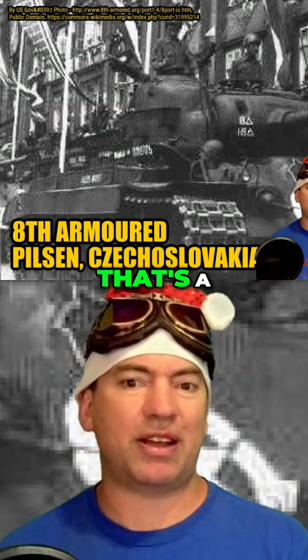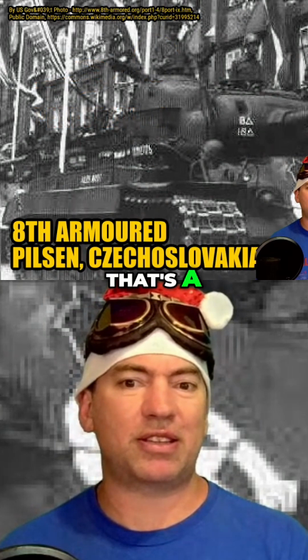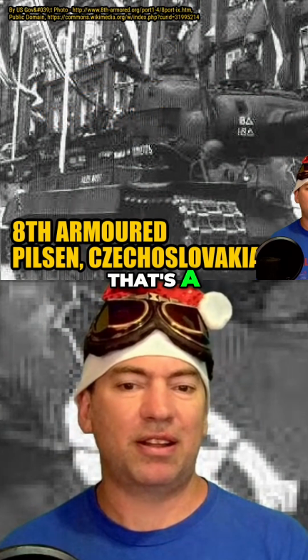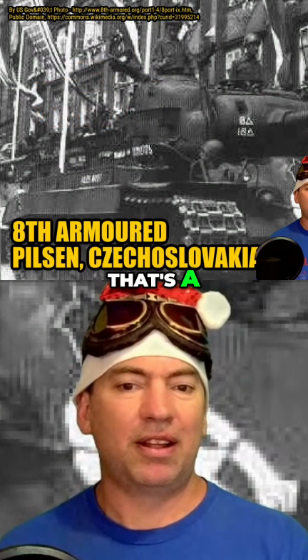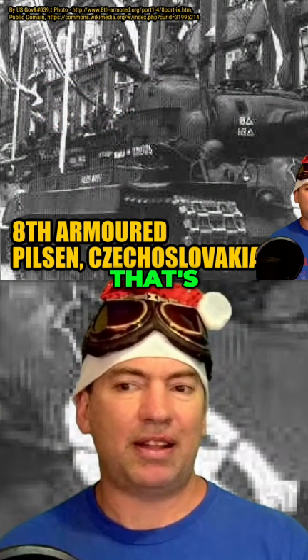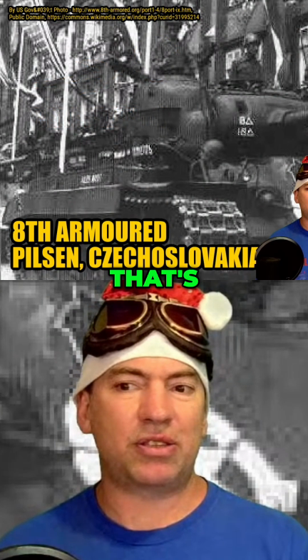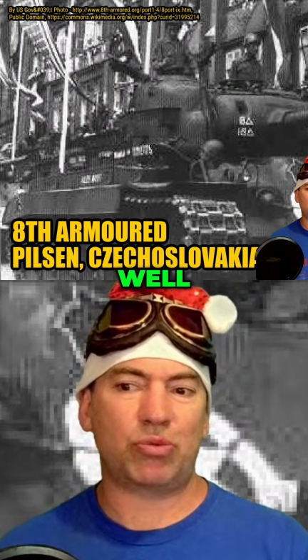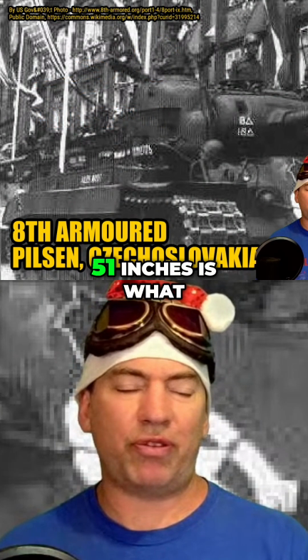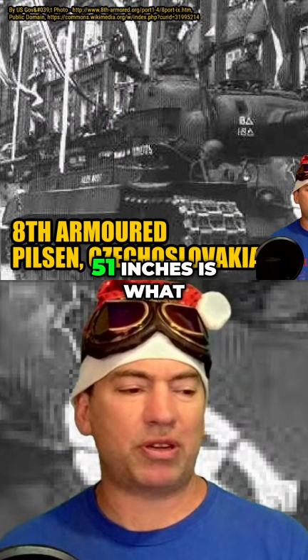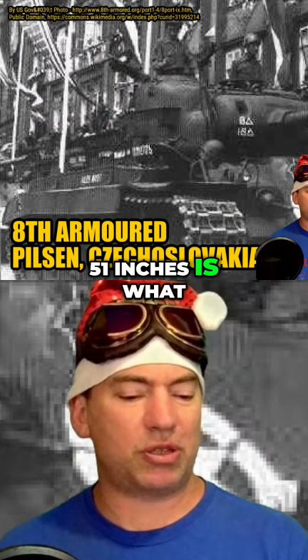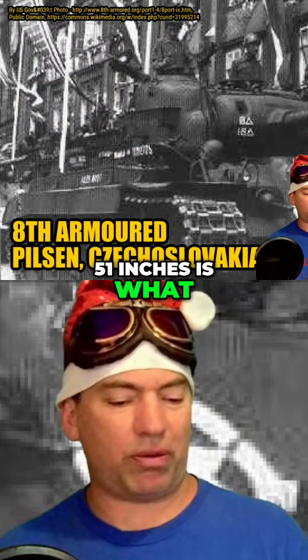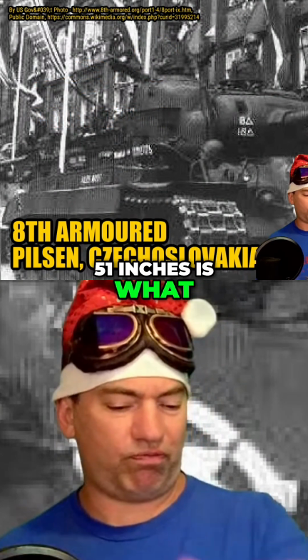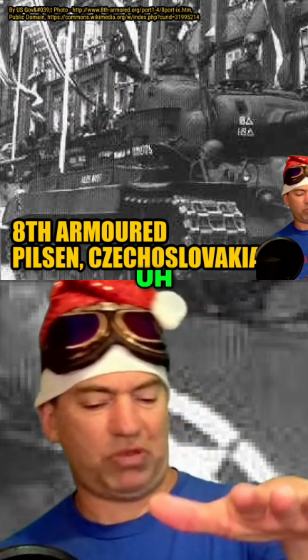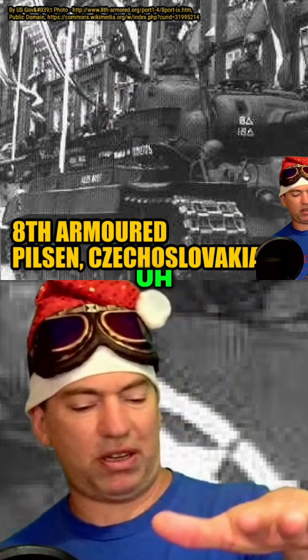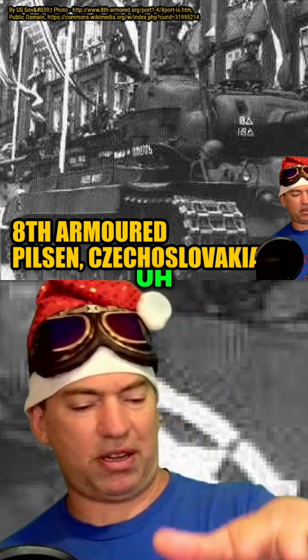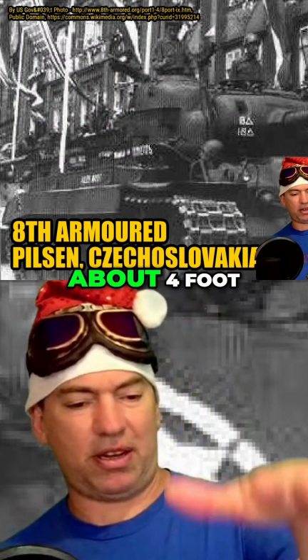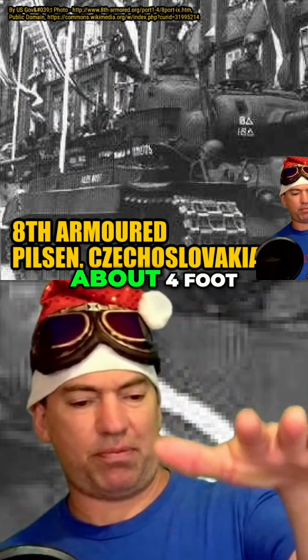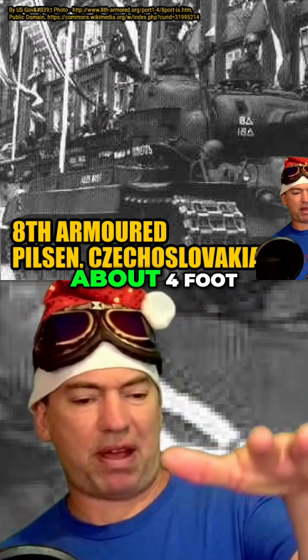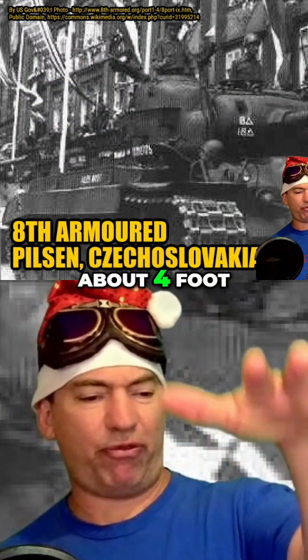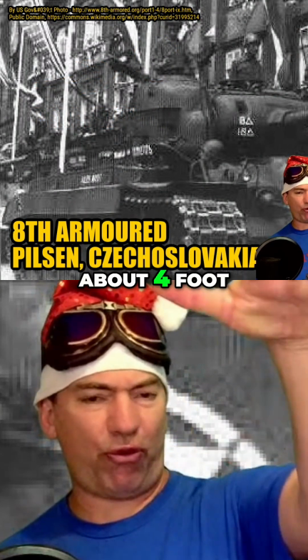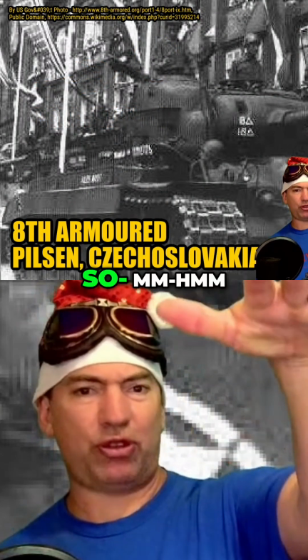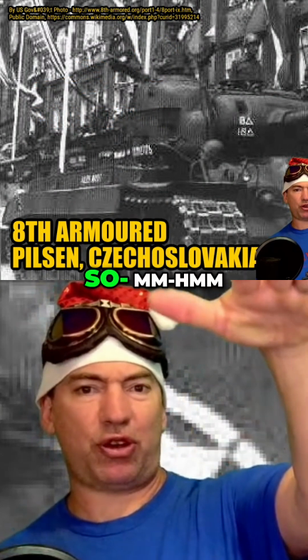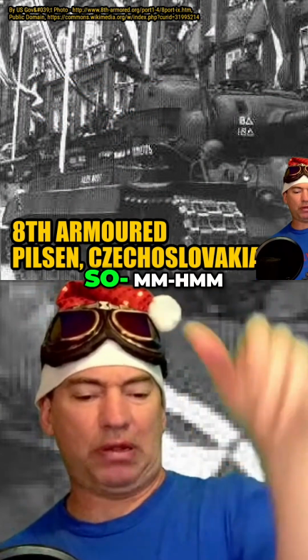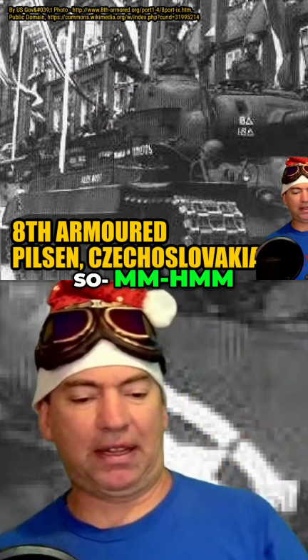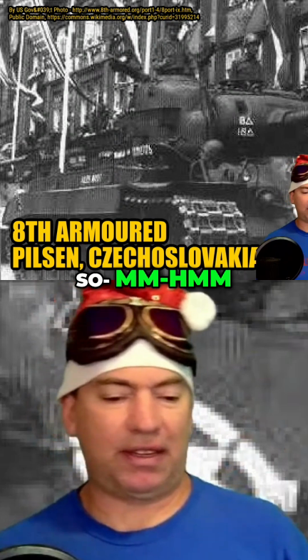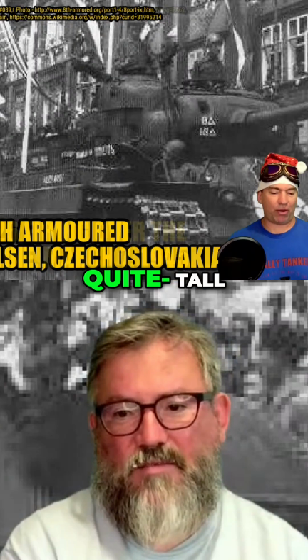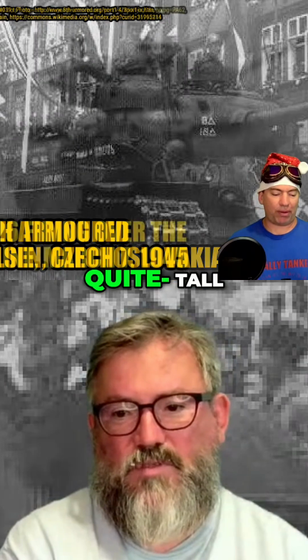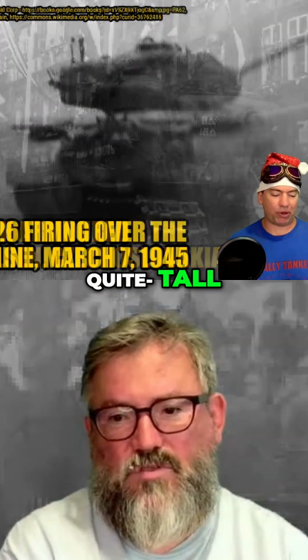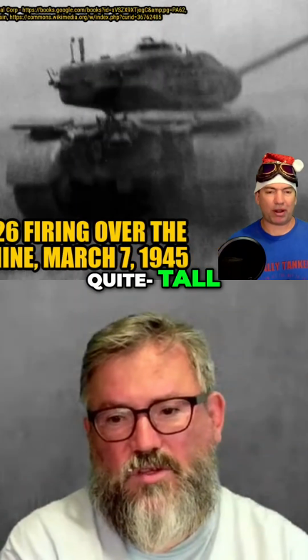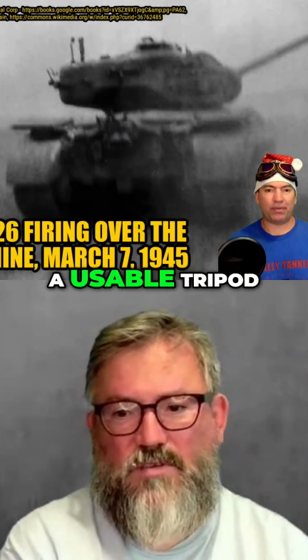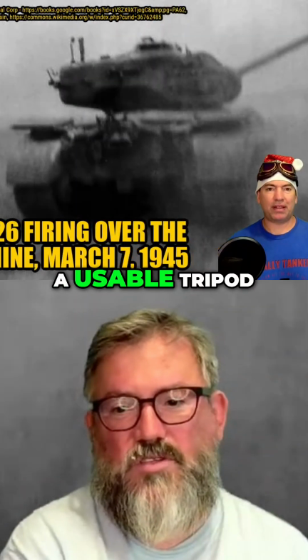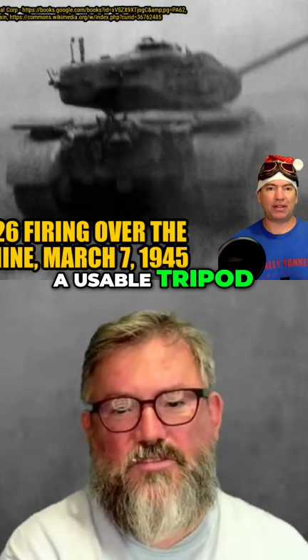51 inches is what — about 4 foot. Quite tall, a usable tripod.